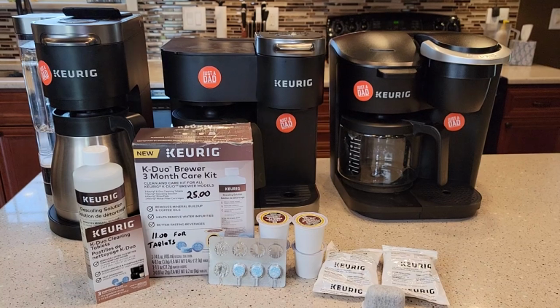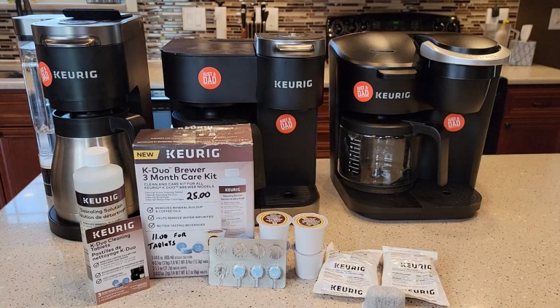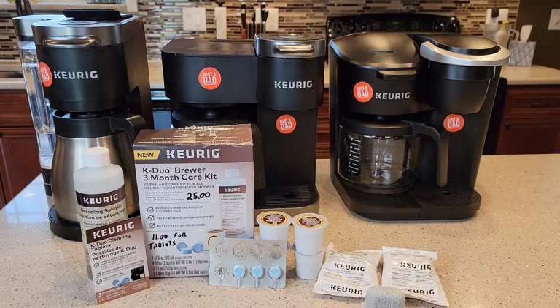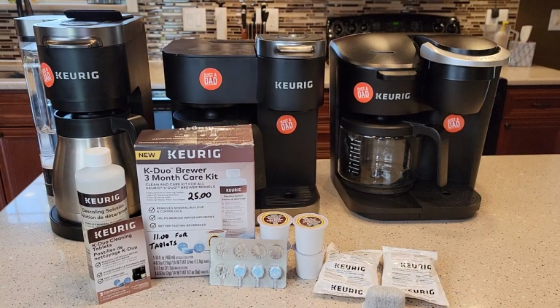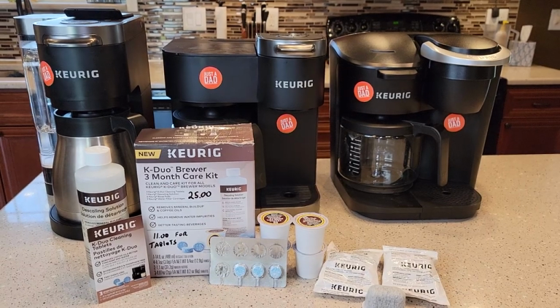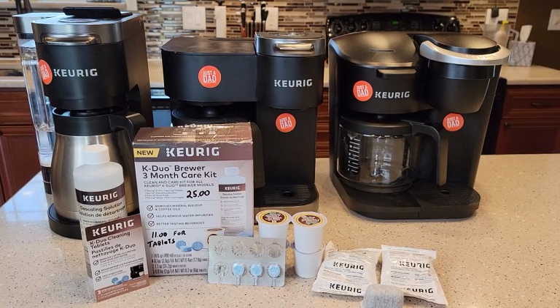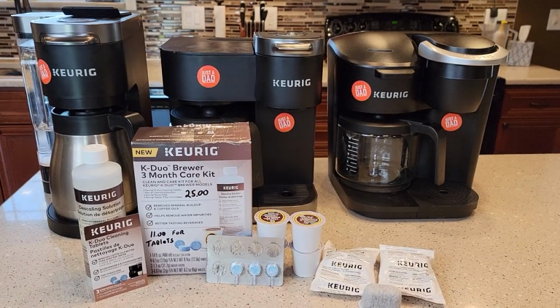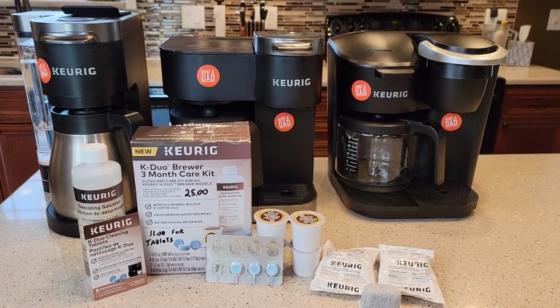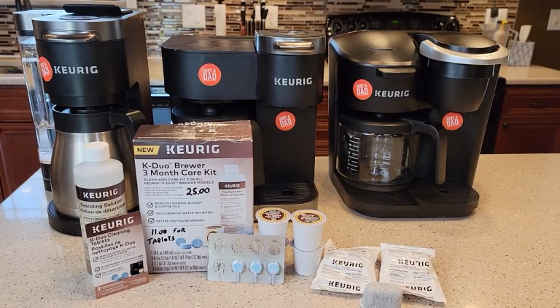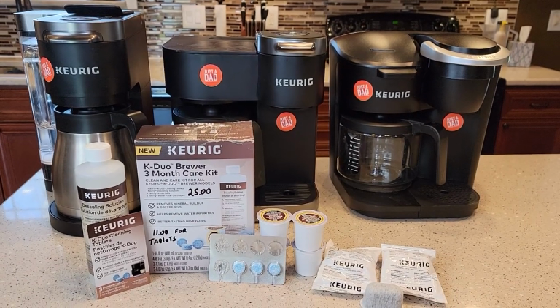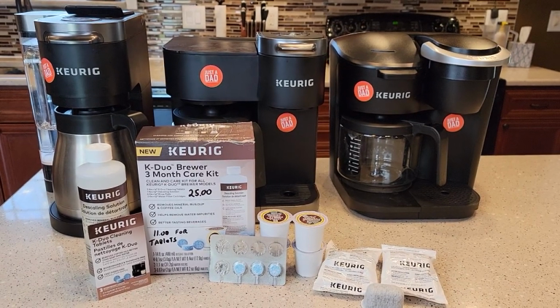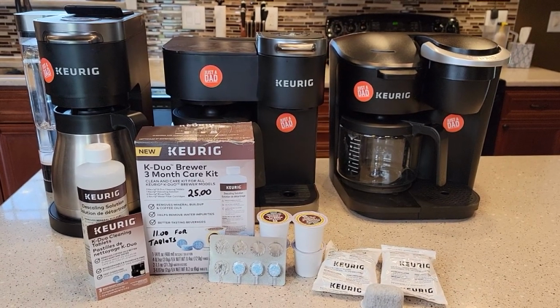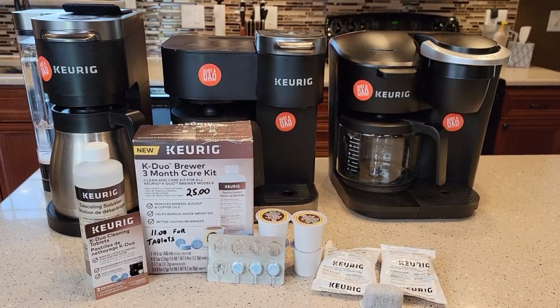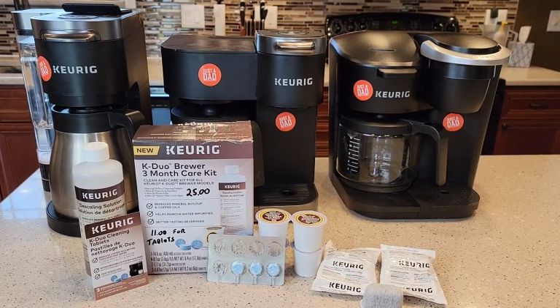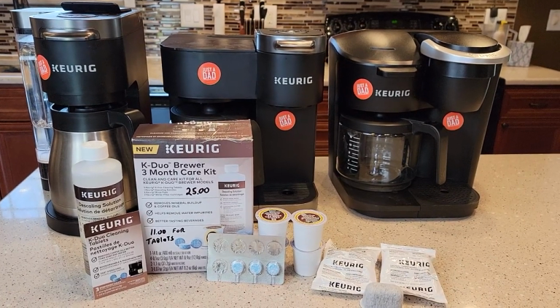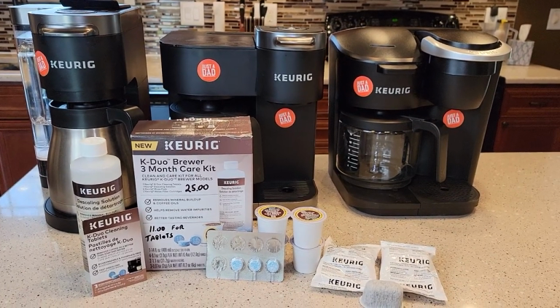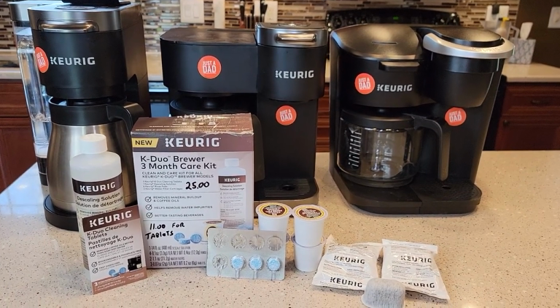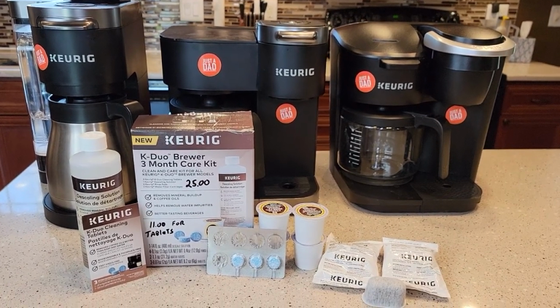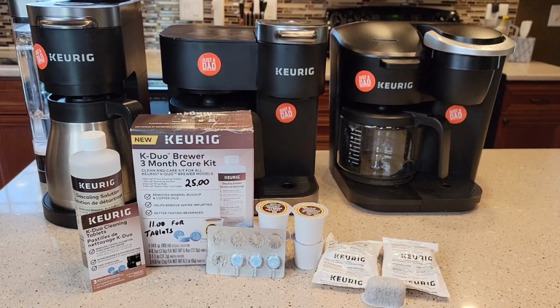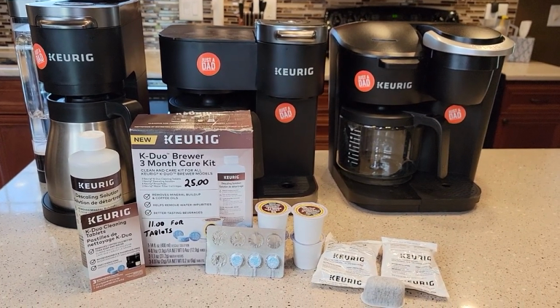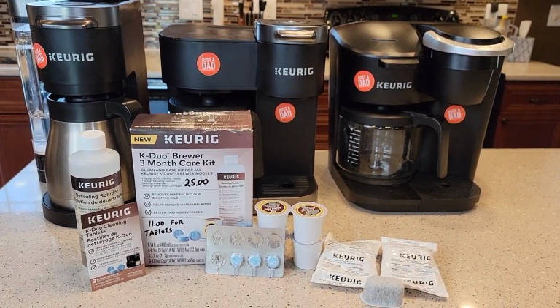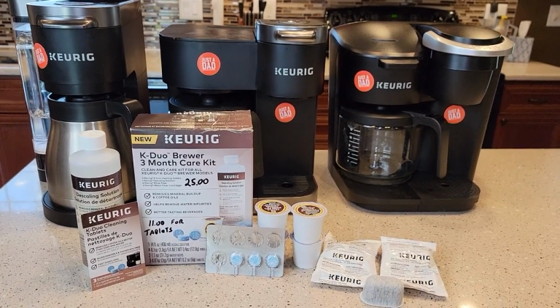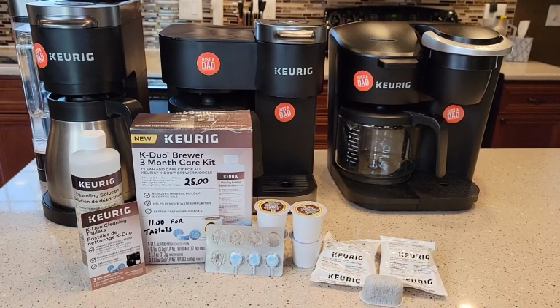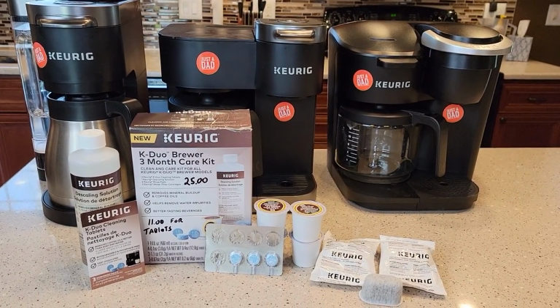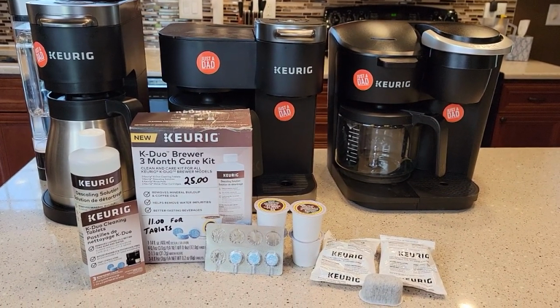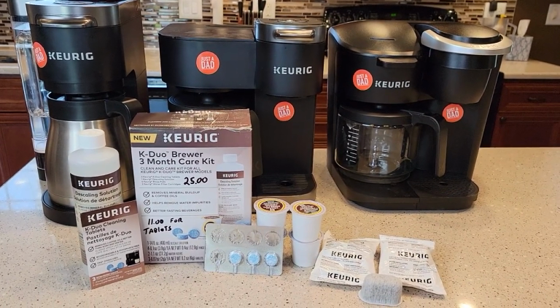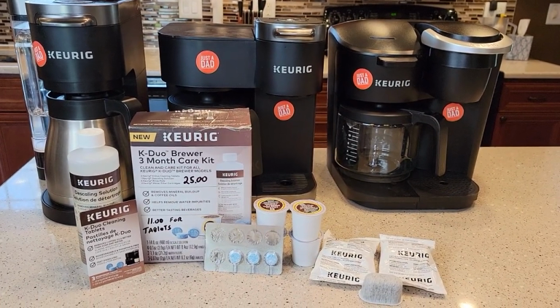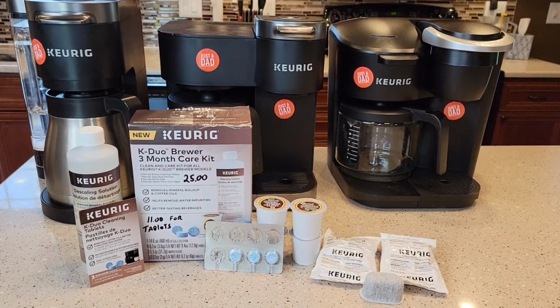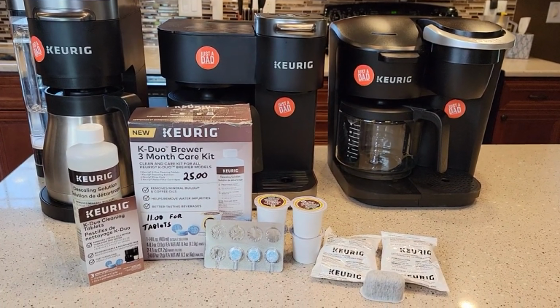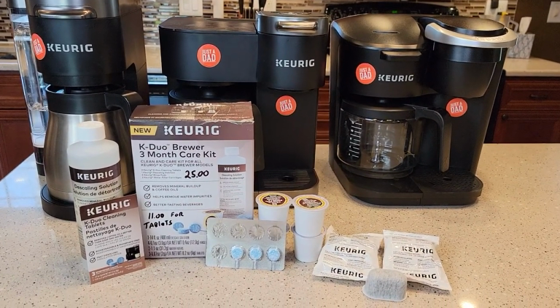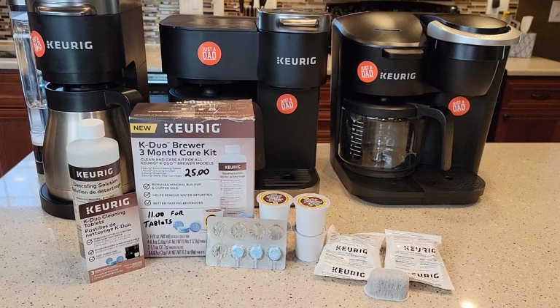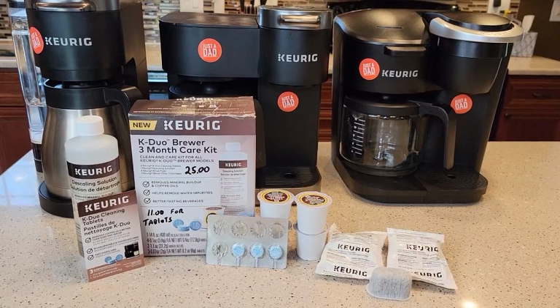Hello everyone, this is Just a Dad. Today I'm going to demonstrate the K-Duo Brewer three-month care kit.